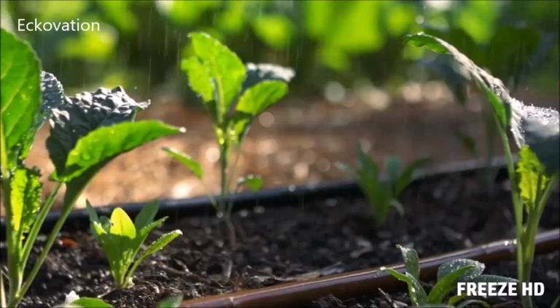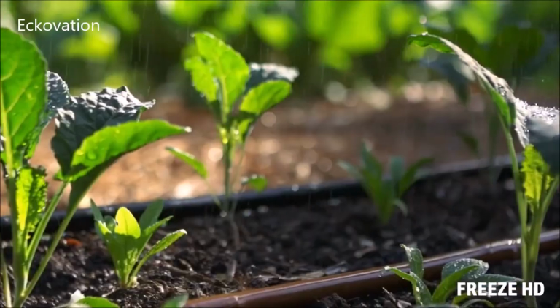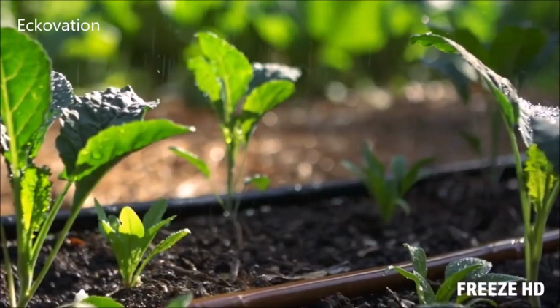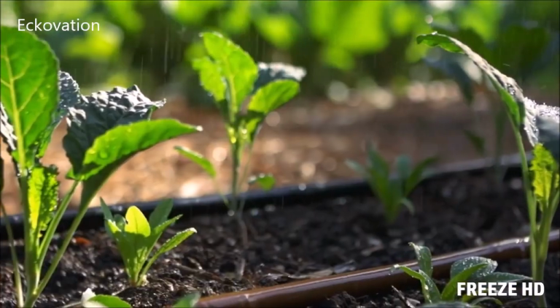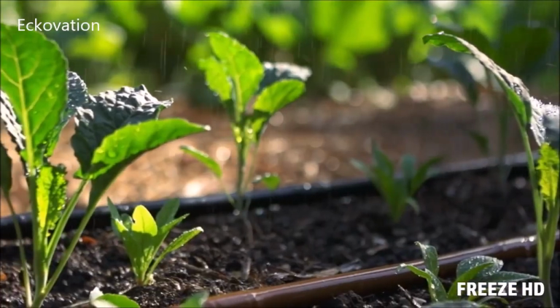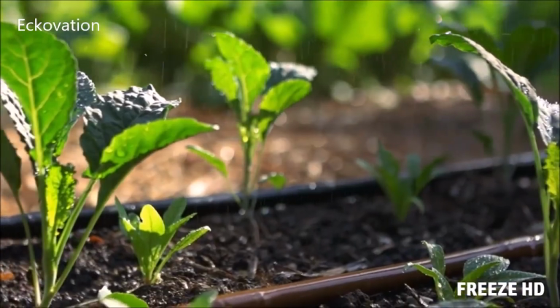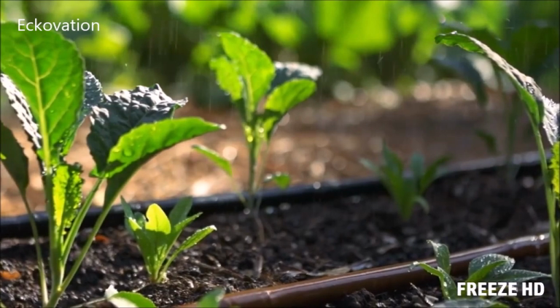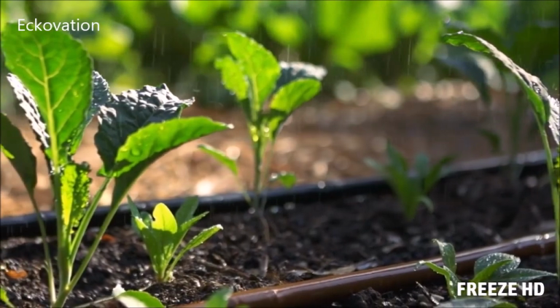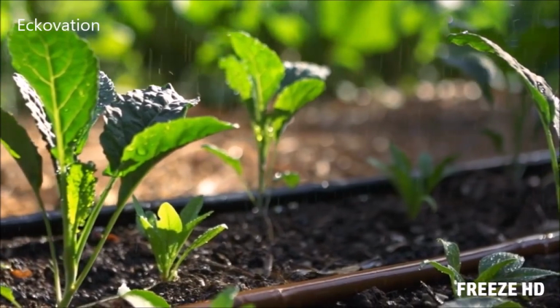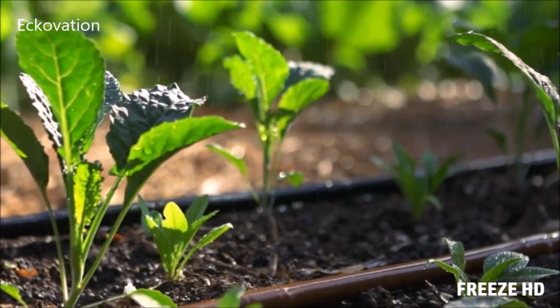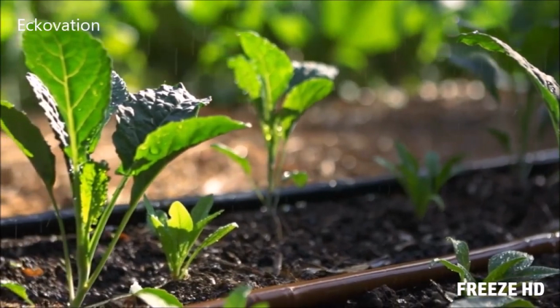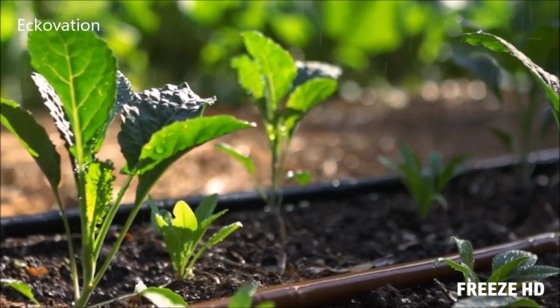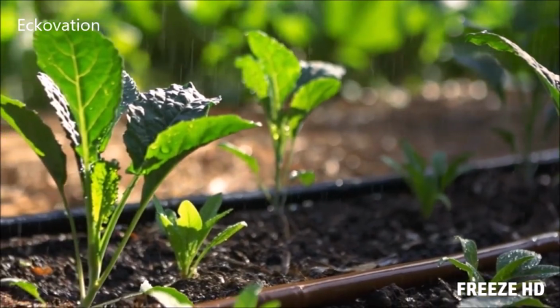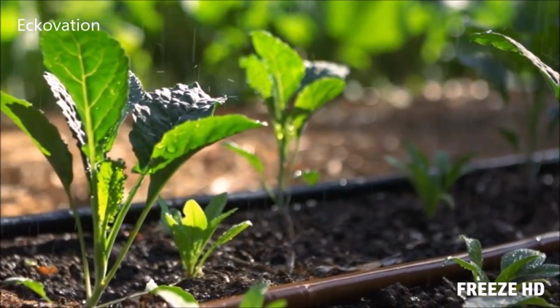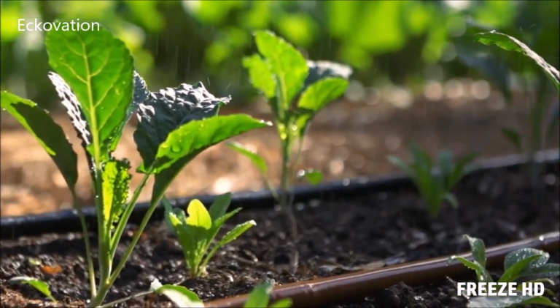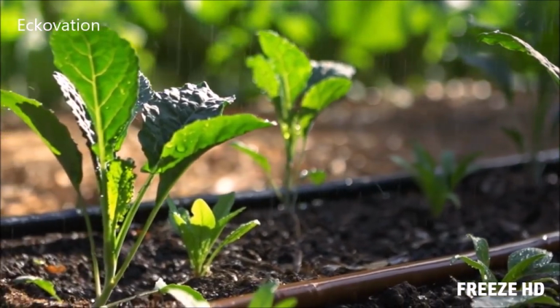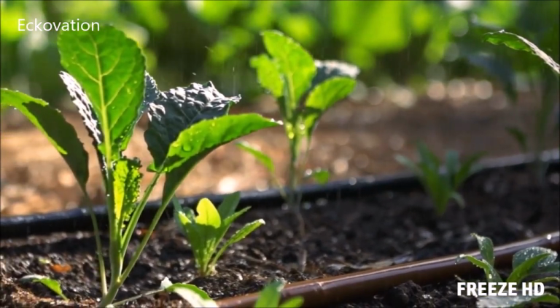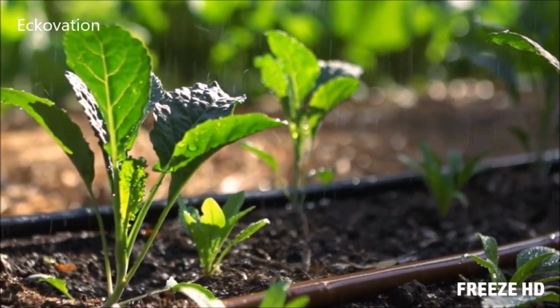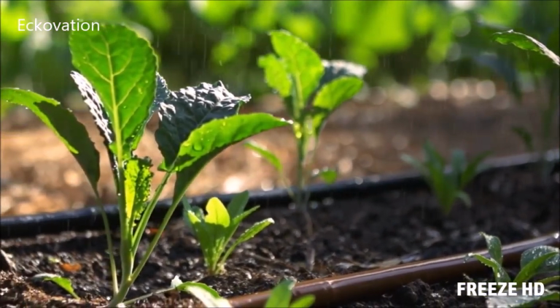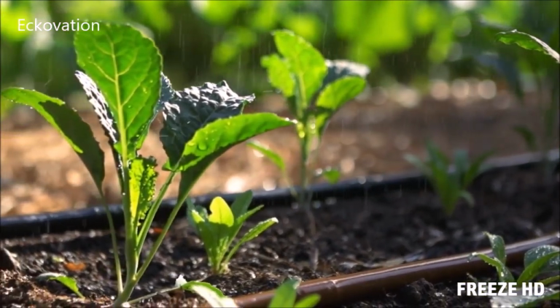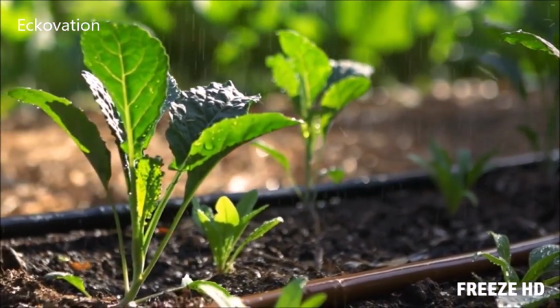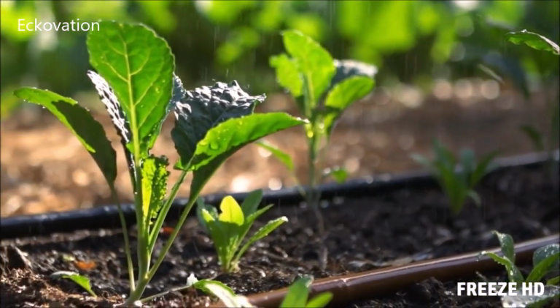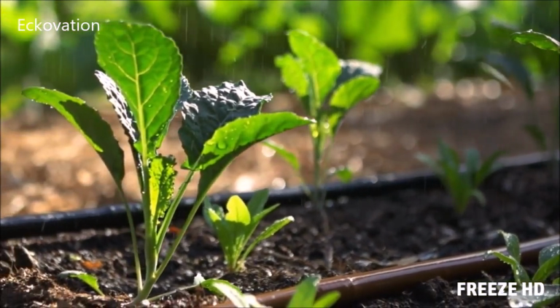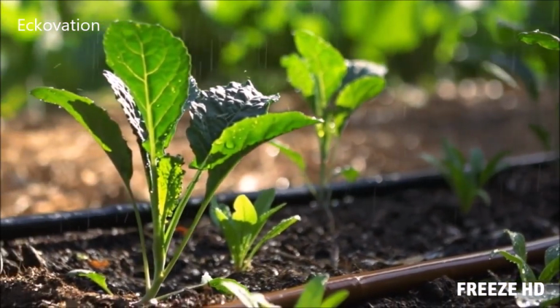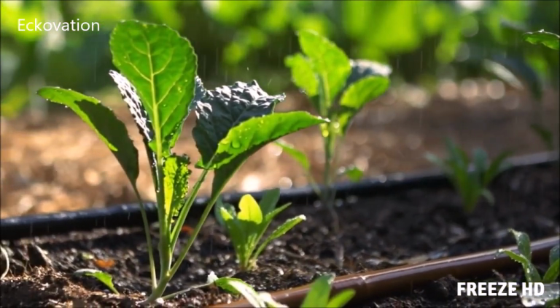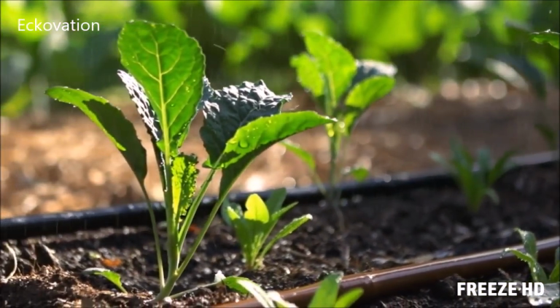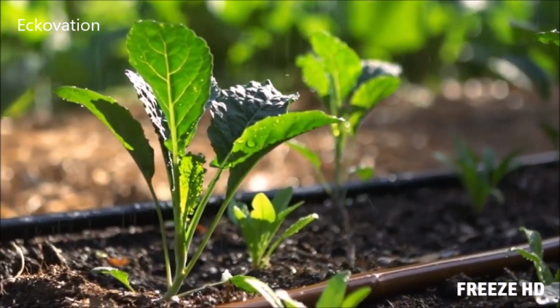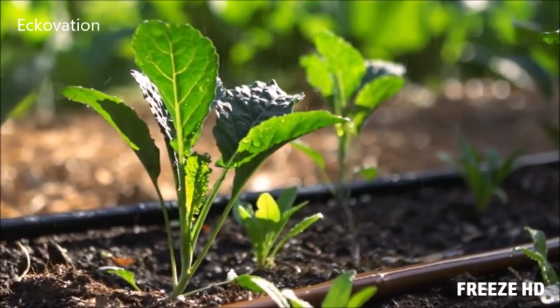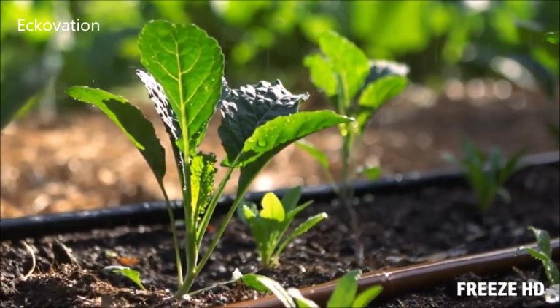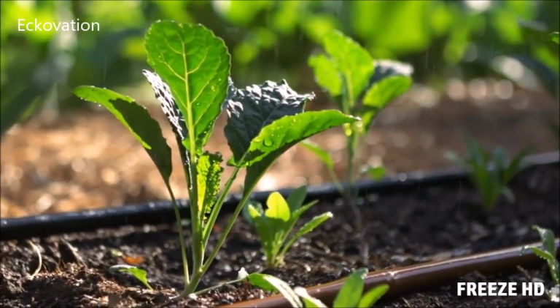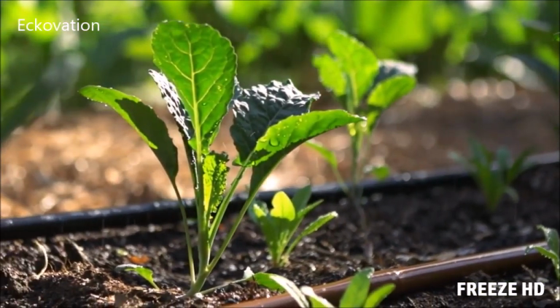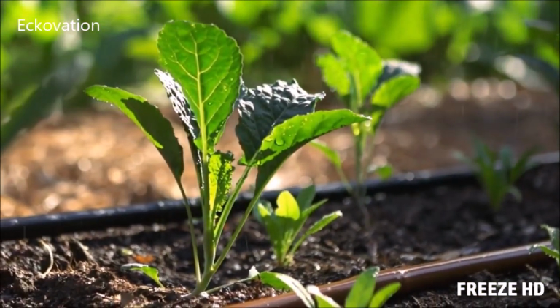That means no more waste, no more under-watering, no more over-watering. Your plants get just what they need.